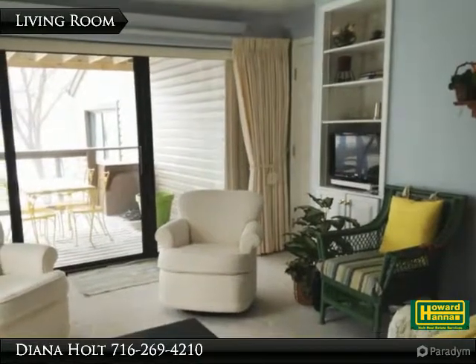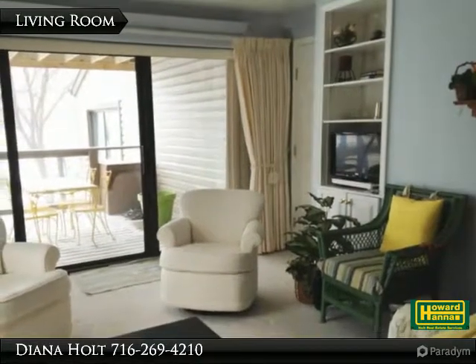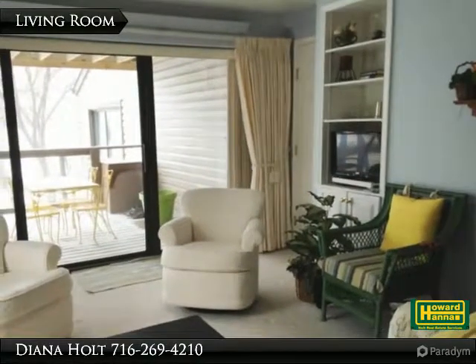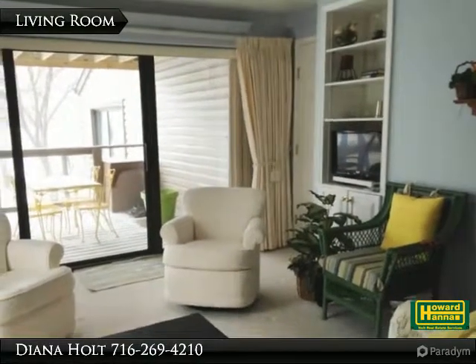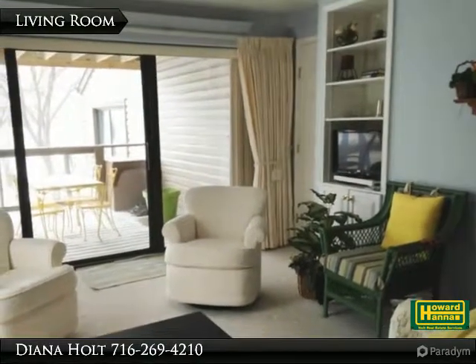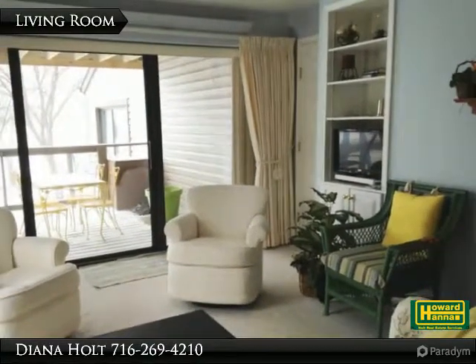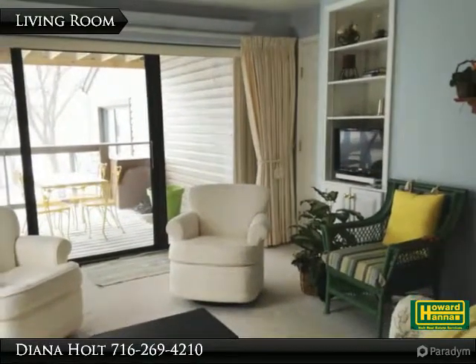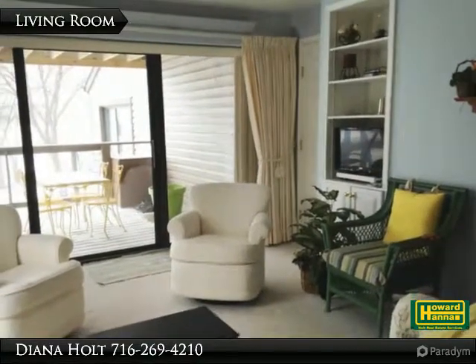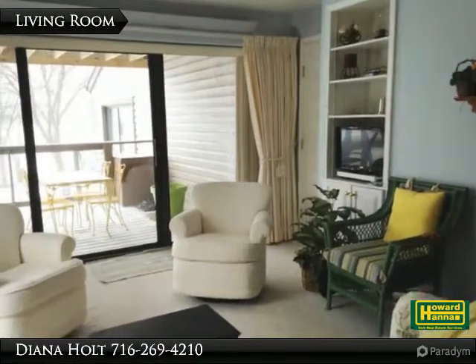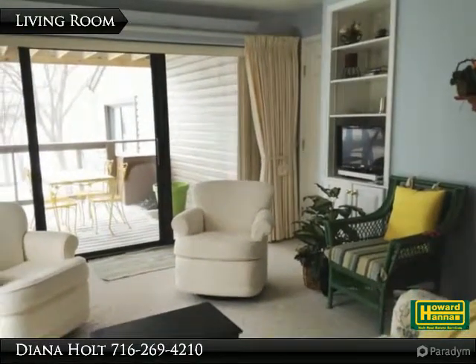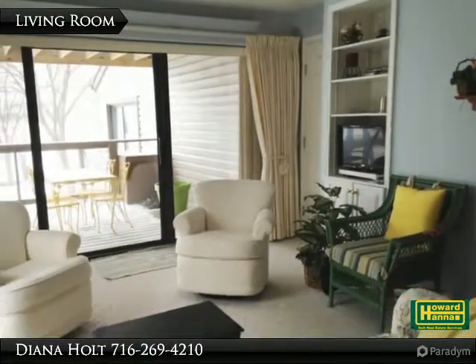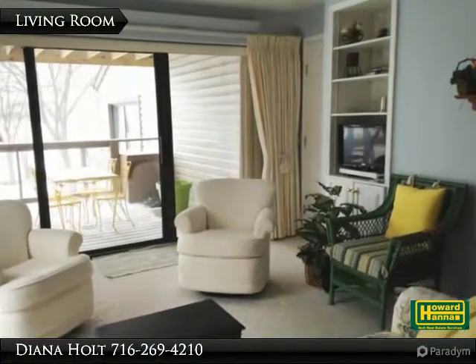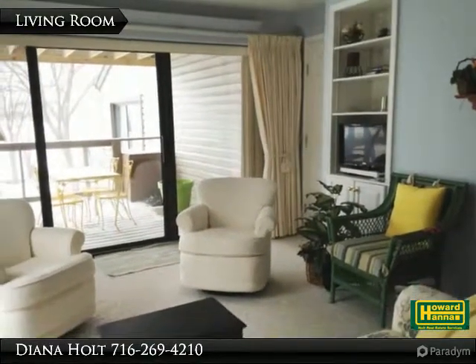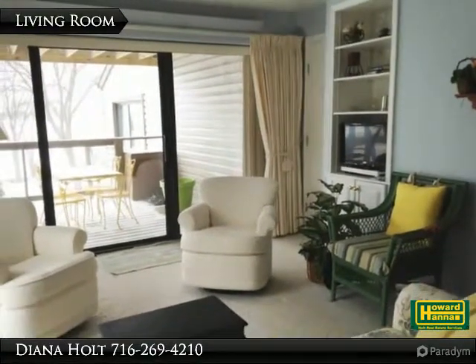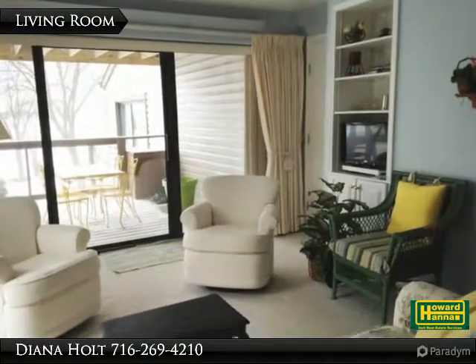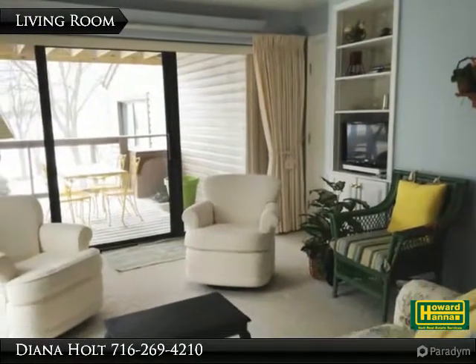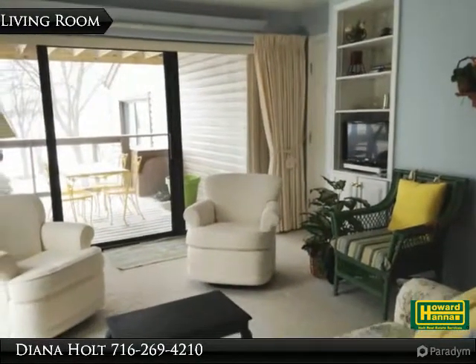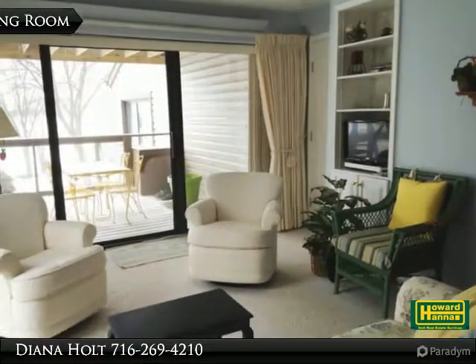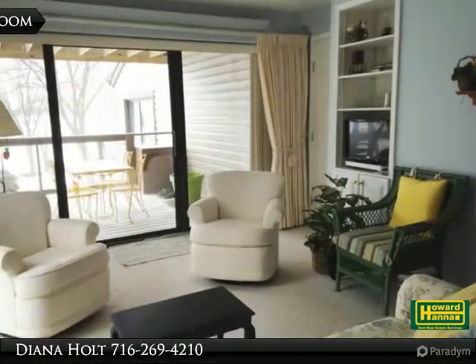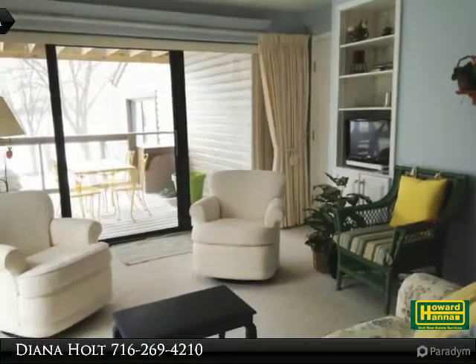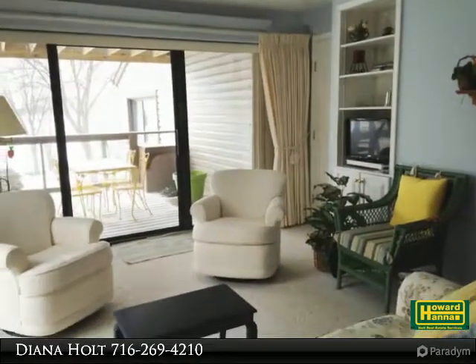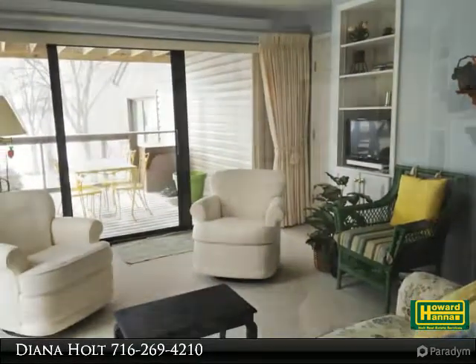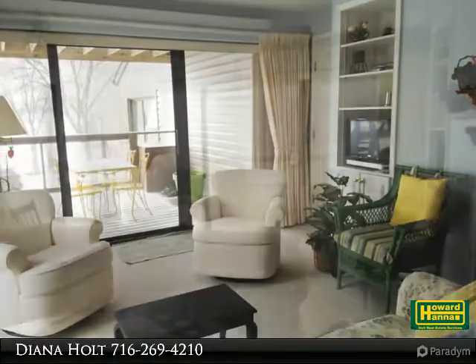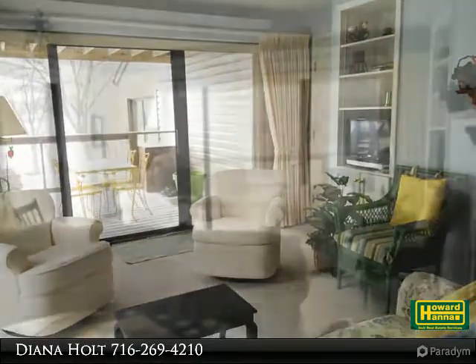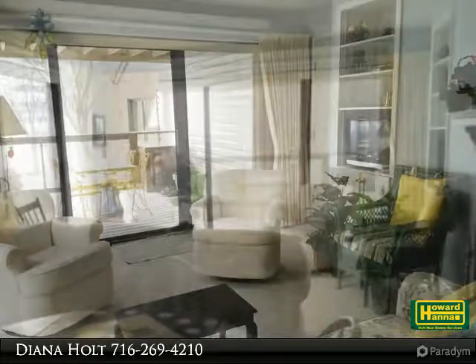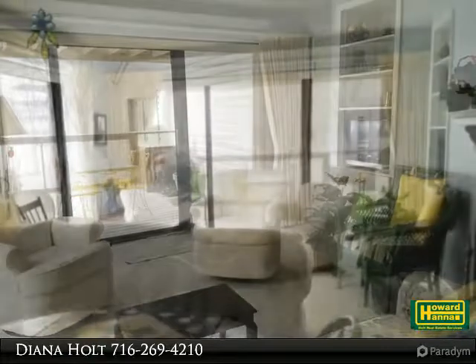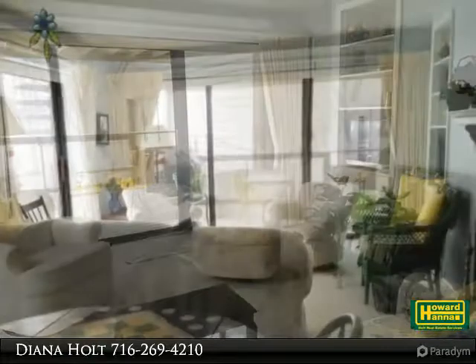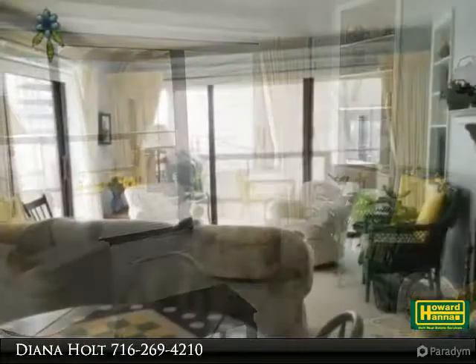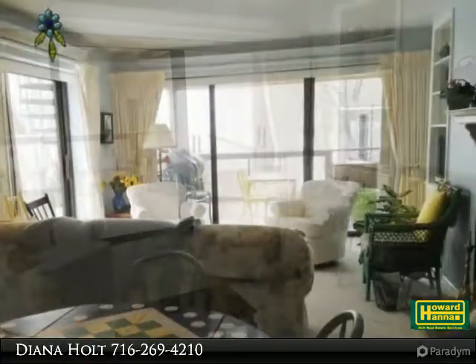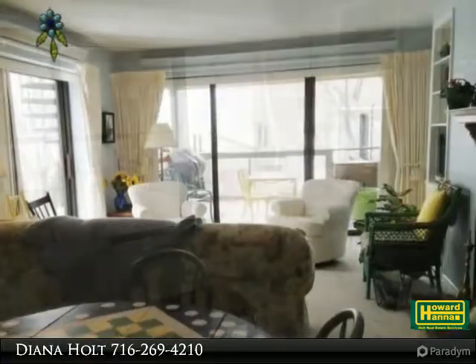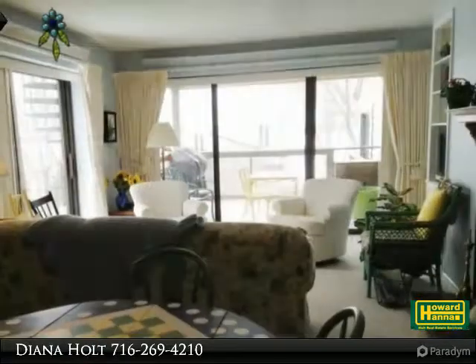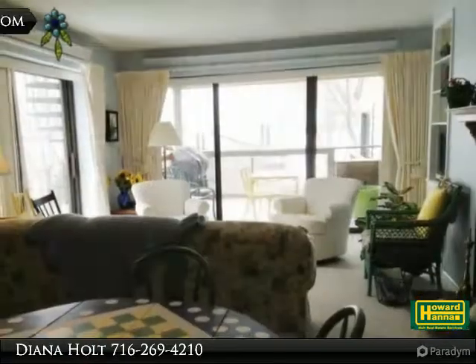Bayberry Landing offers lakefront living with dock and swimming platform, and also has a tennis court.